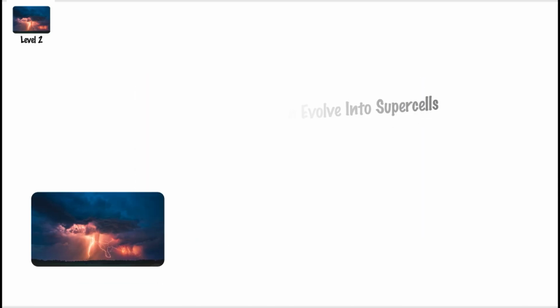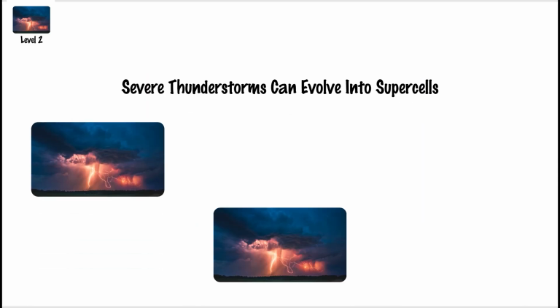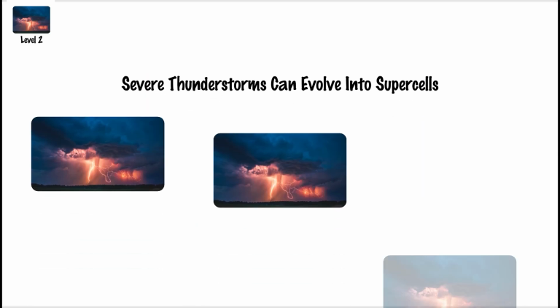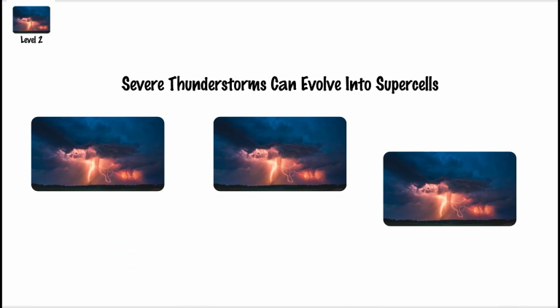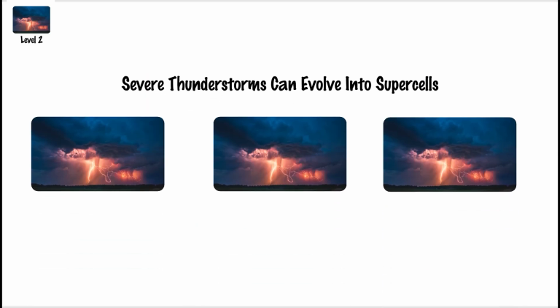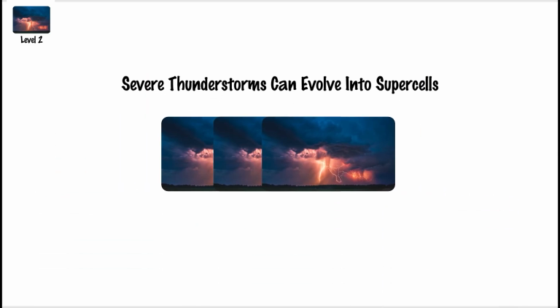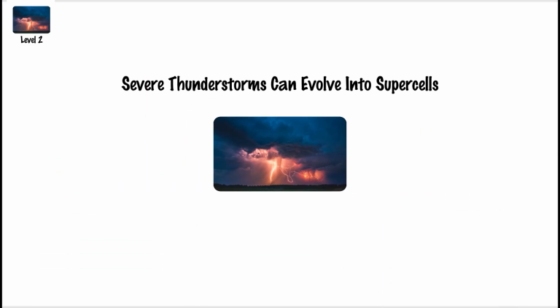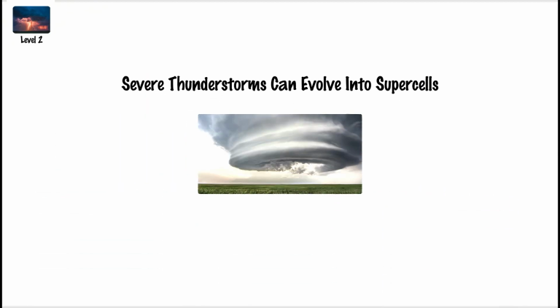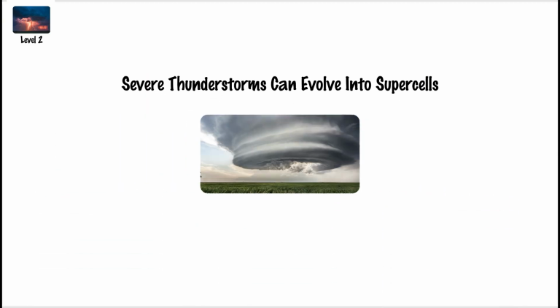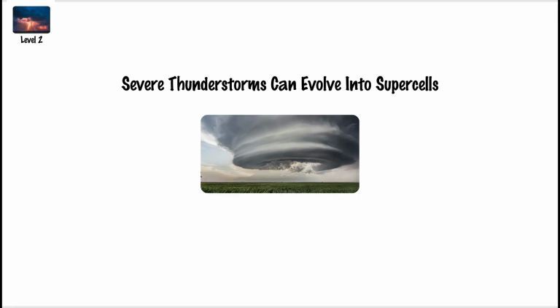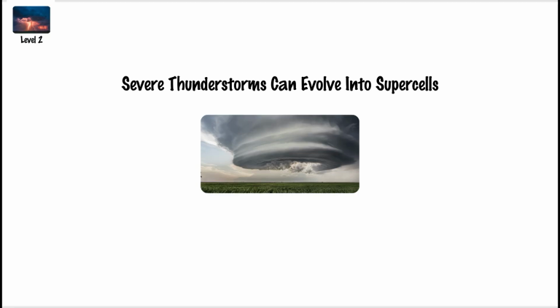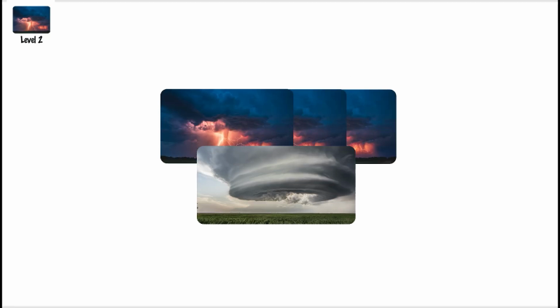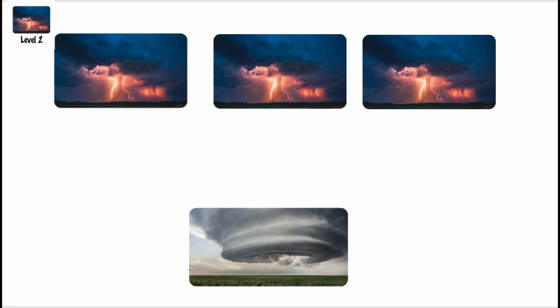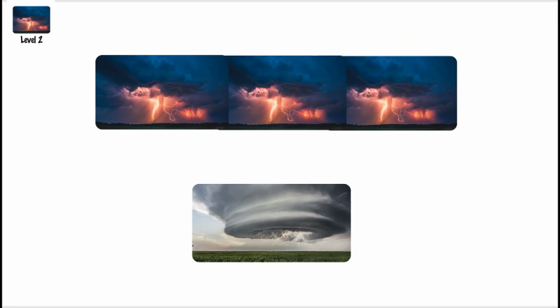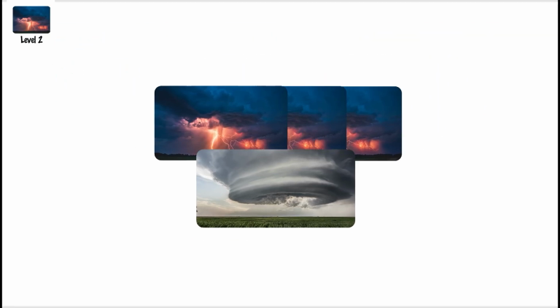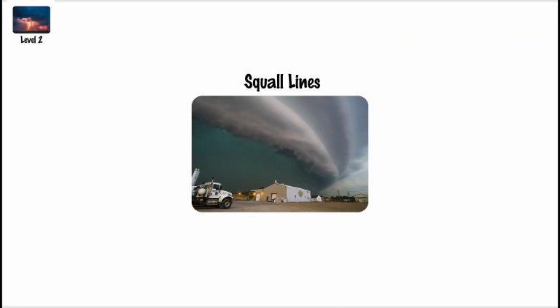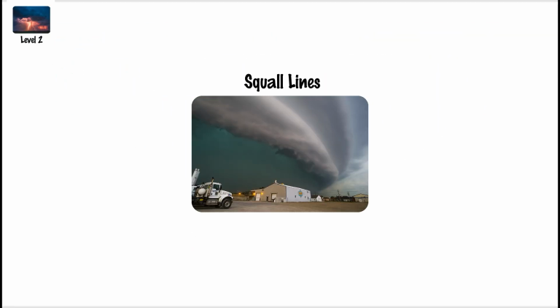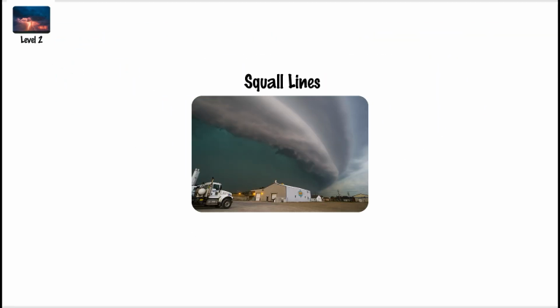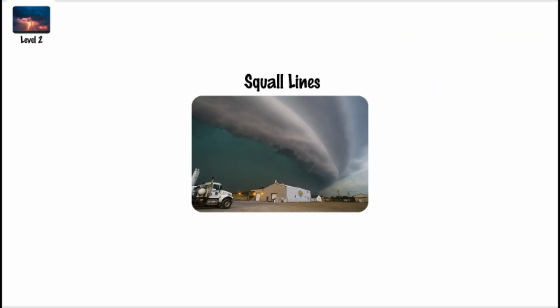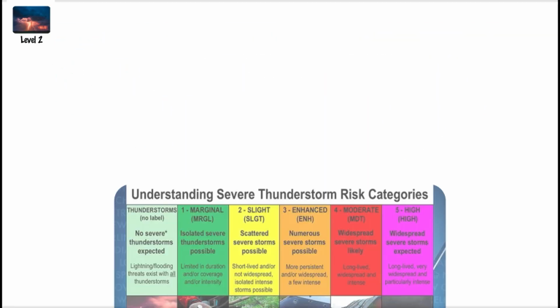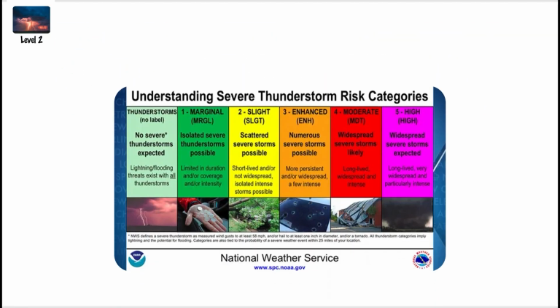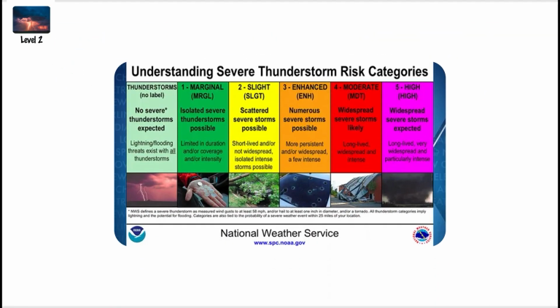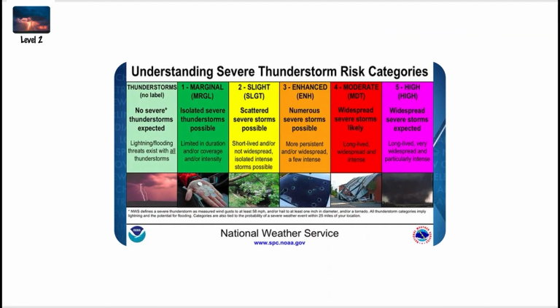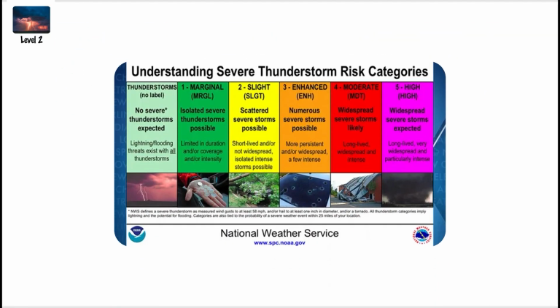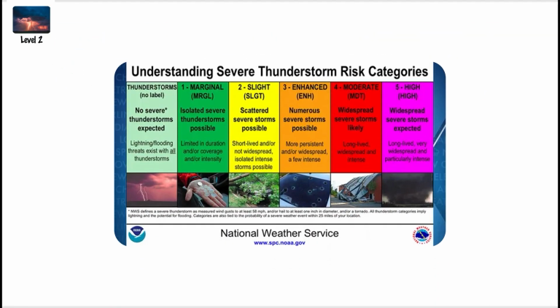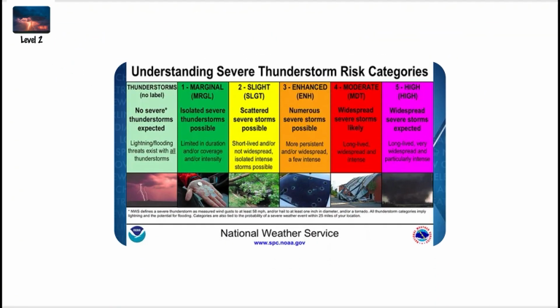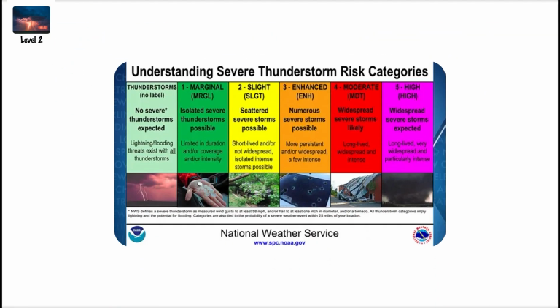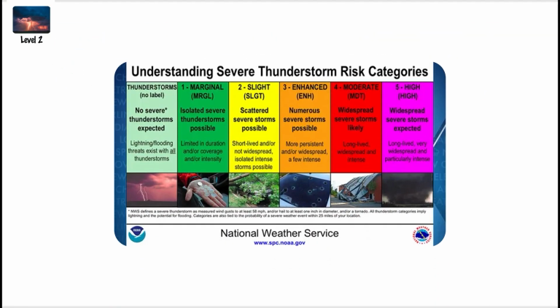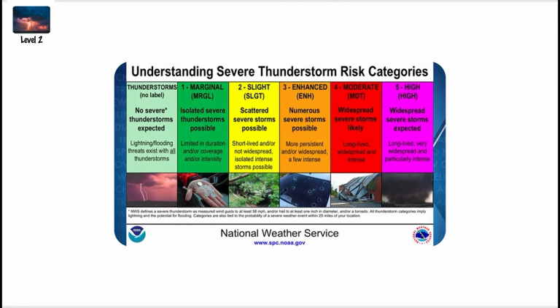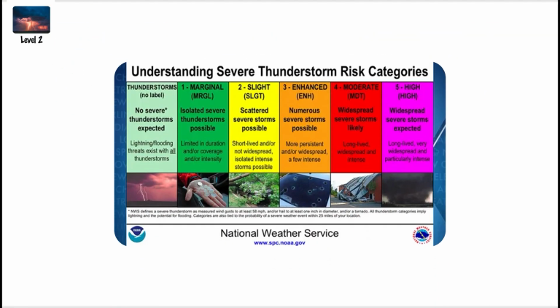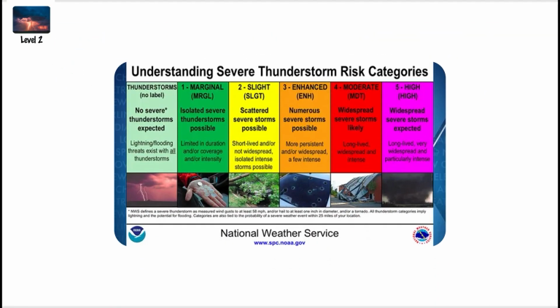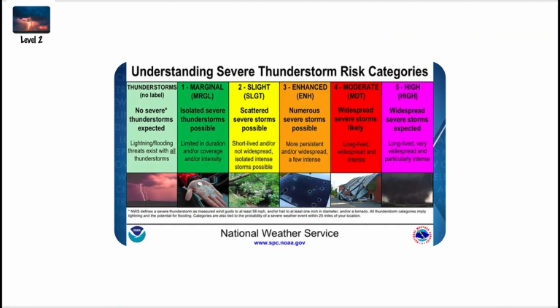Severe thunderstorms can evolve into supercells or line up into squall lines, making them a critical step on the storm severity scale.